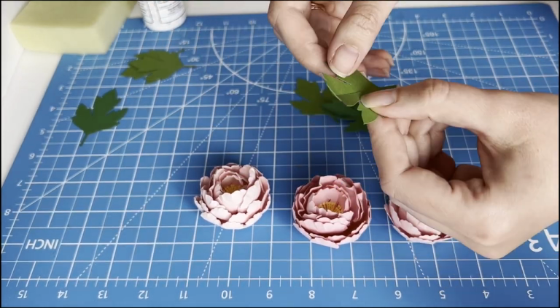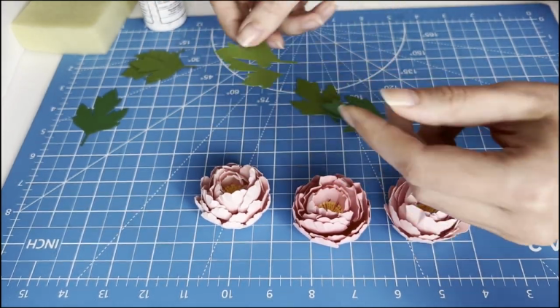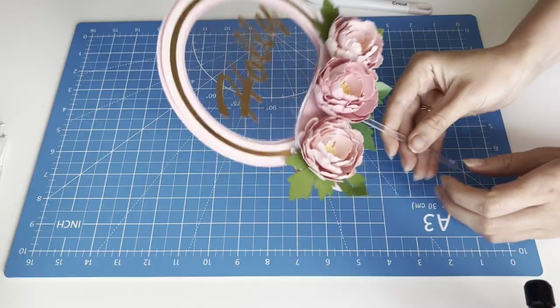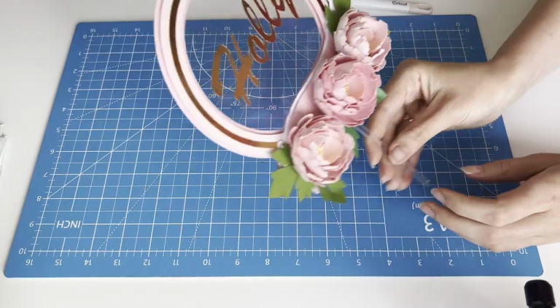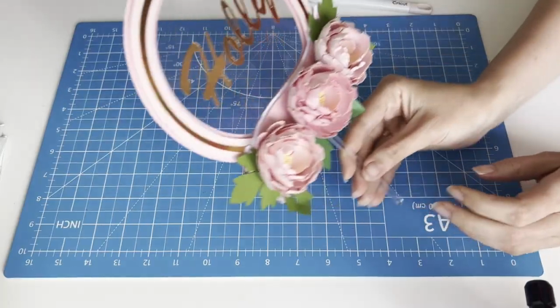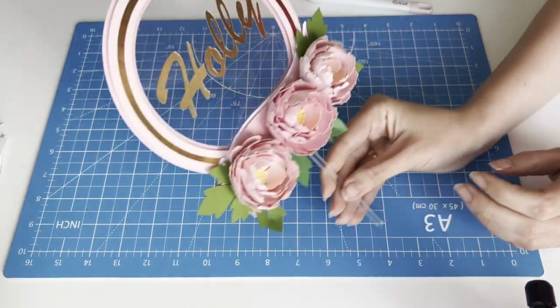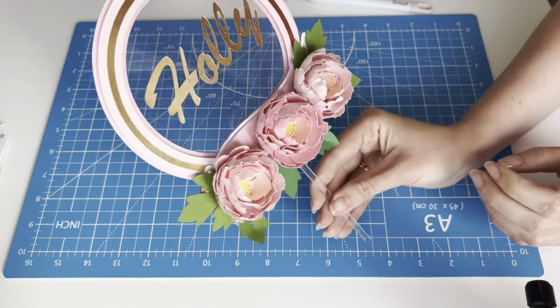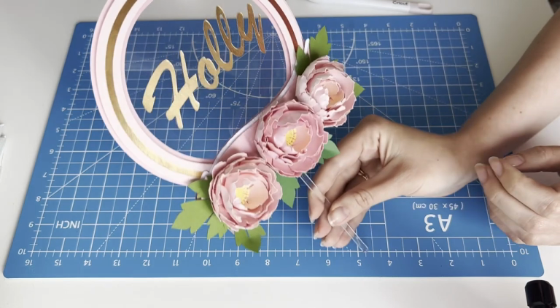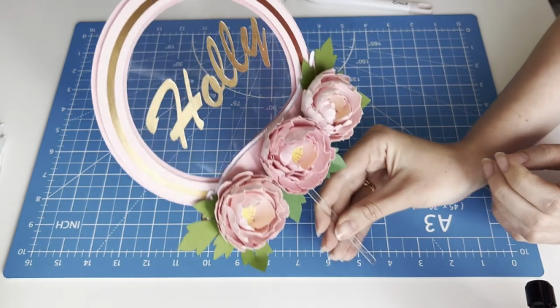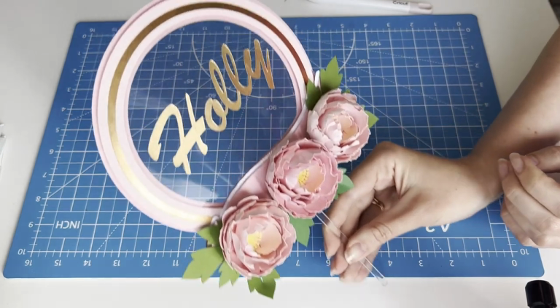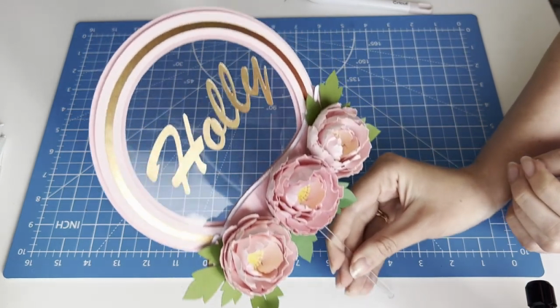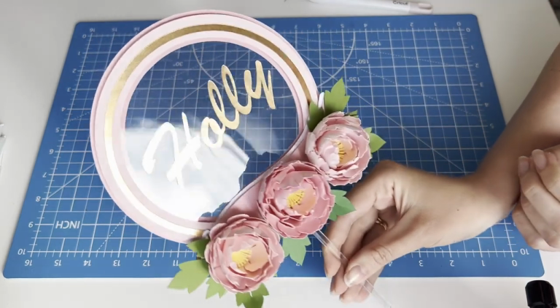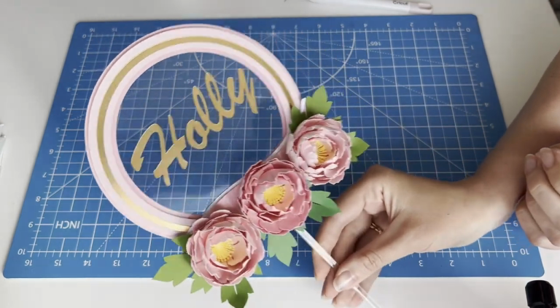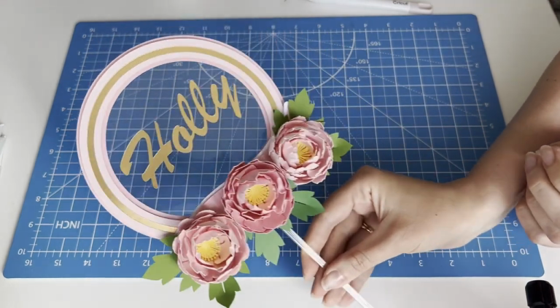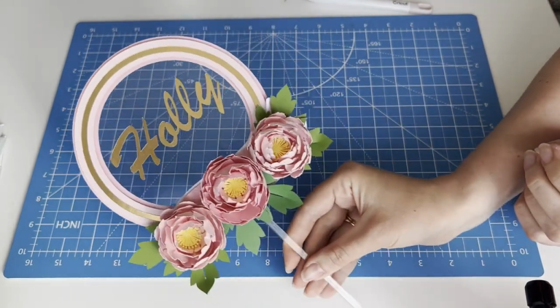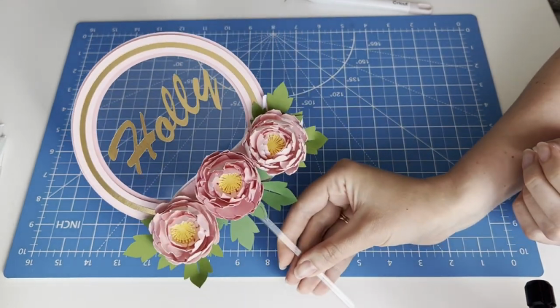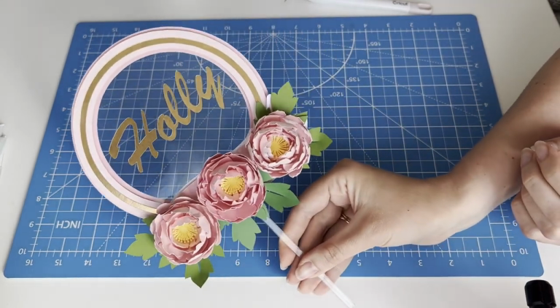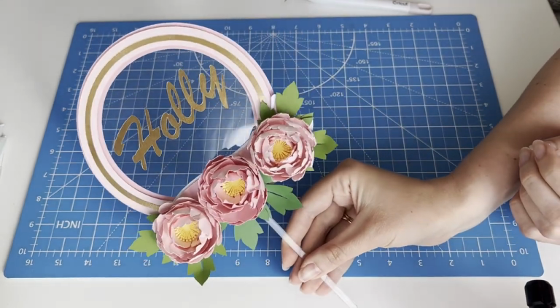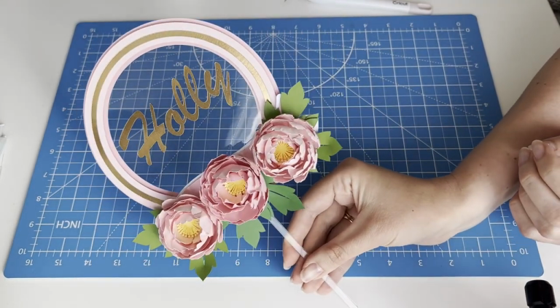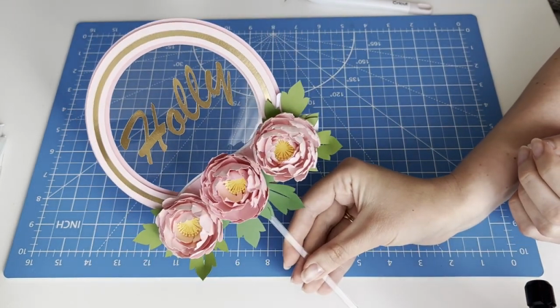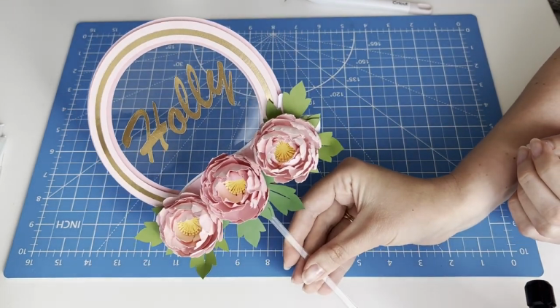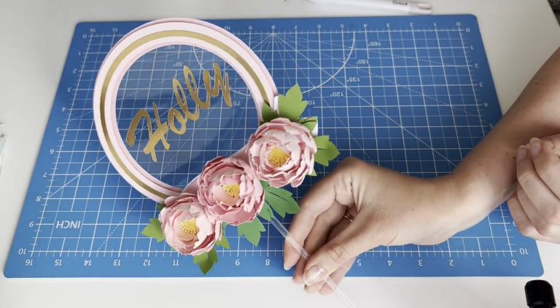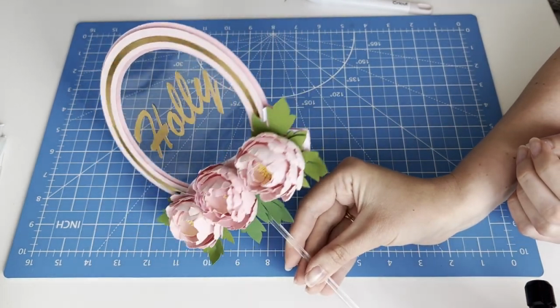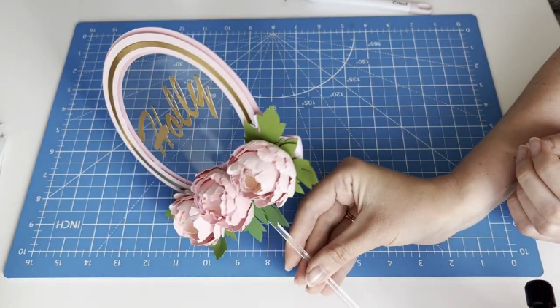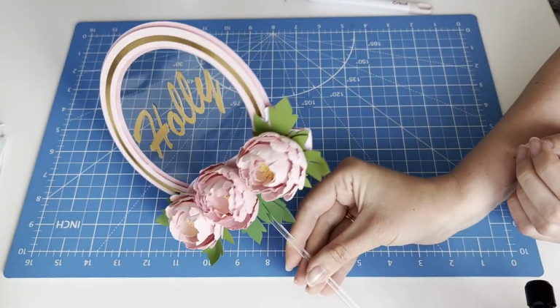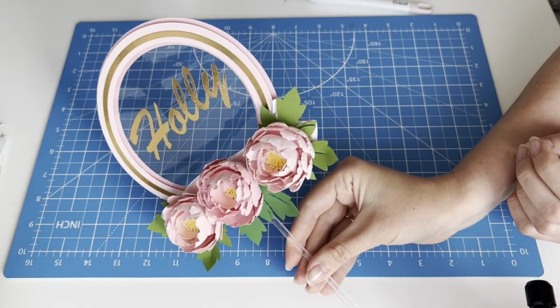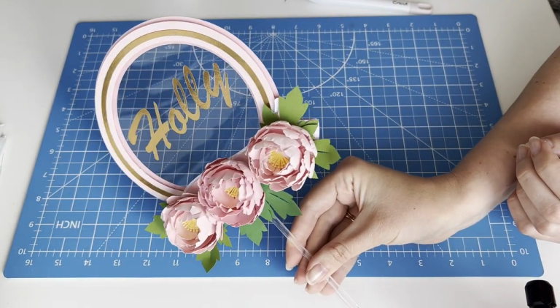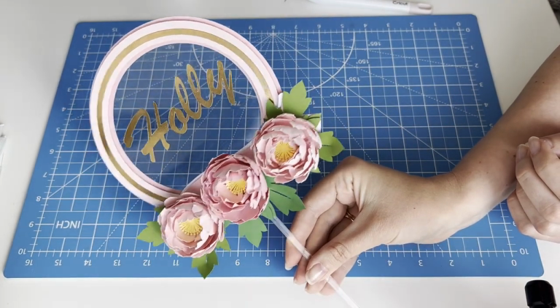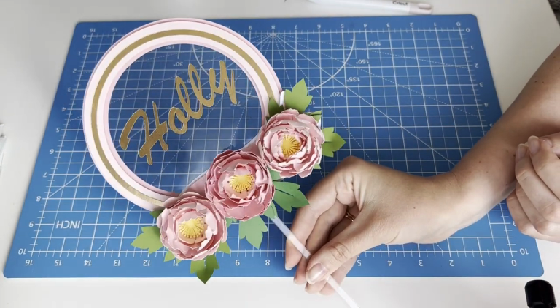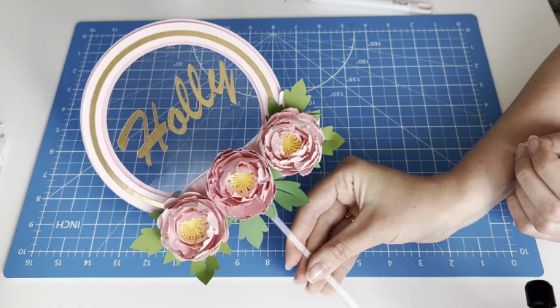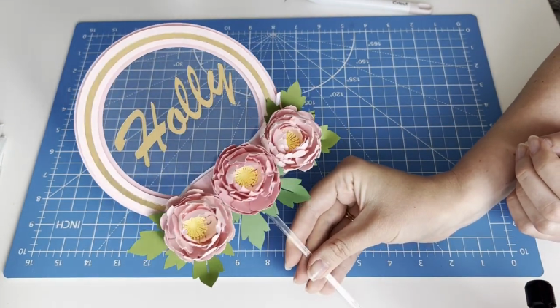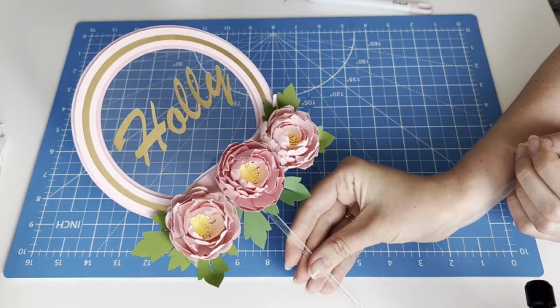I use these flowers to make cake toppers, and this is how it looks.